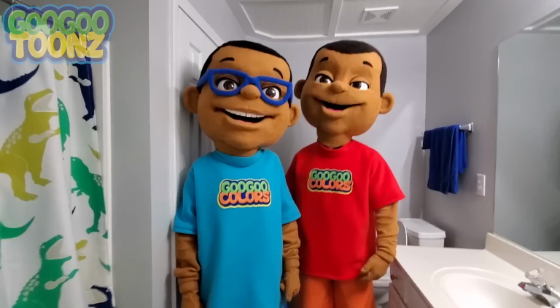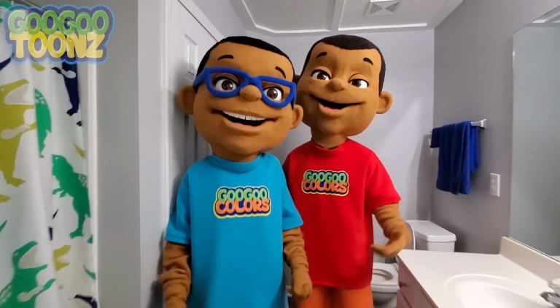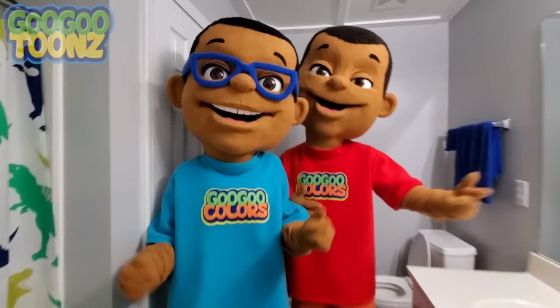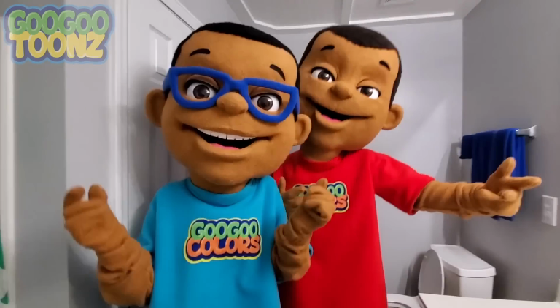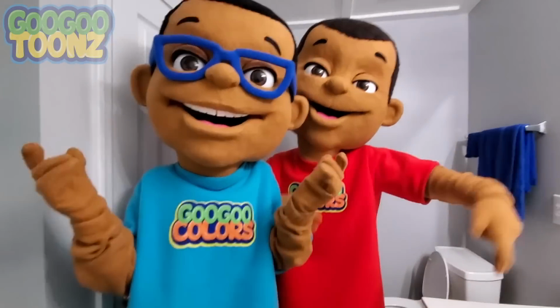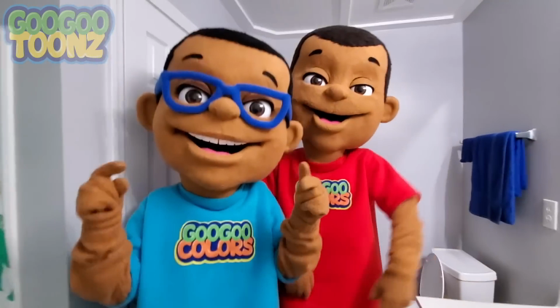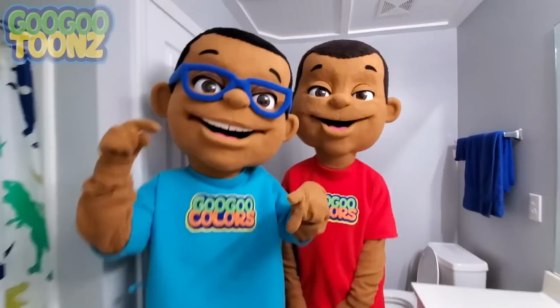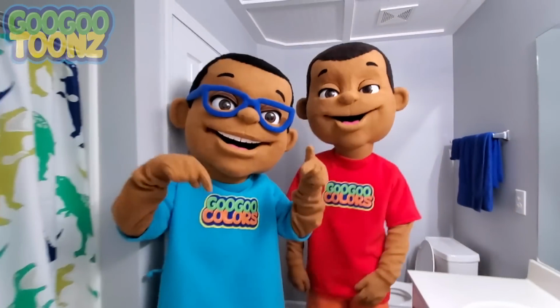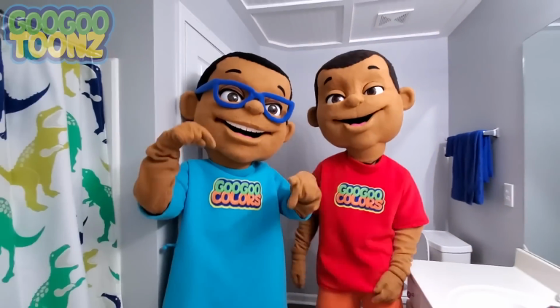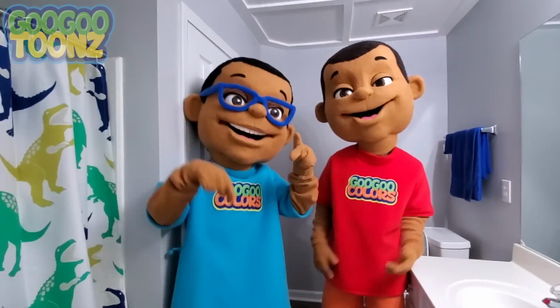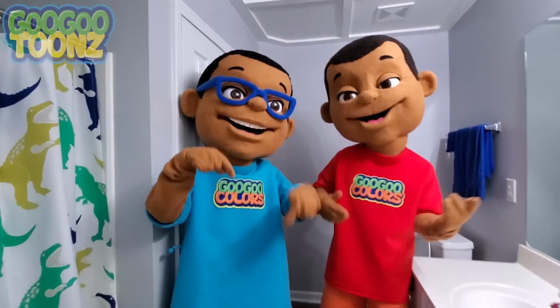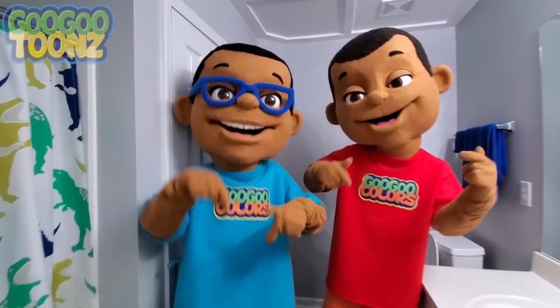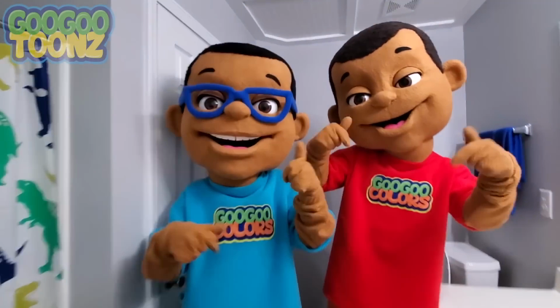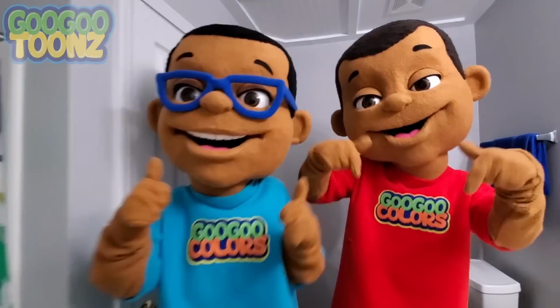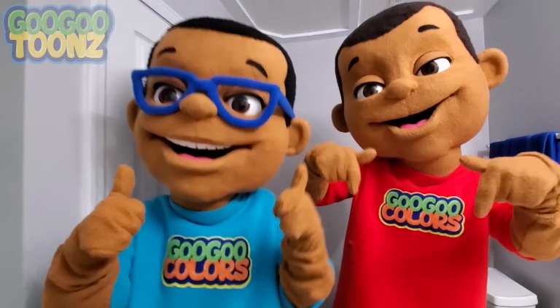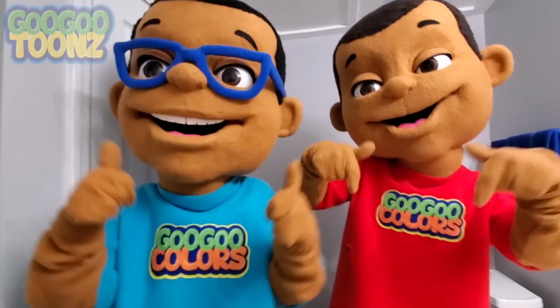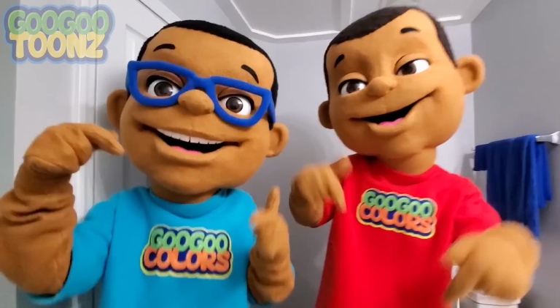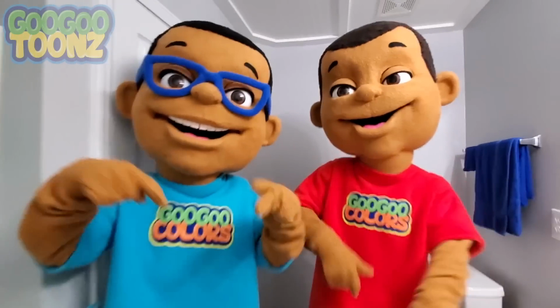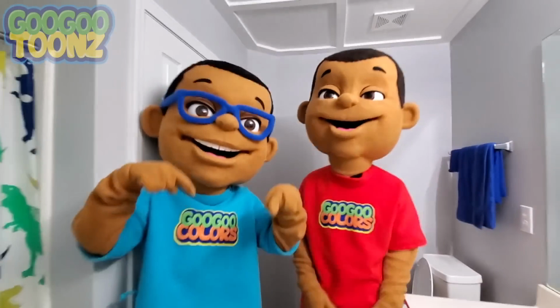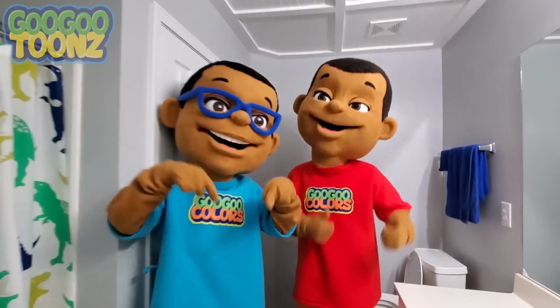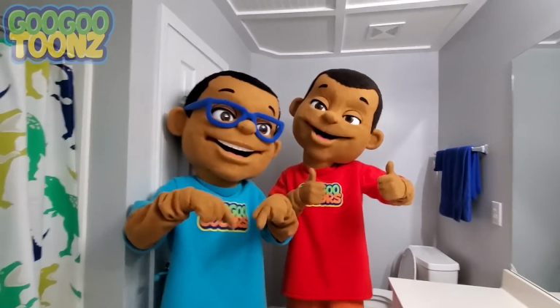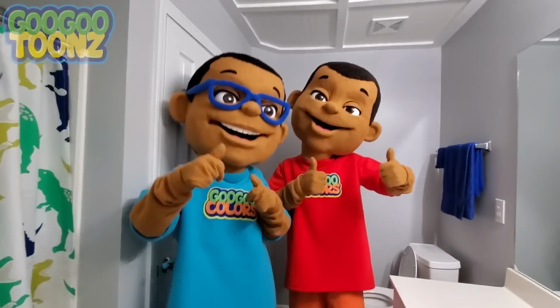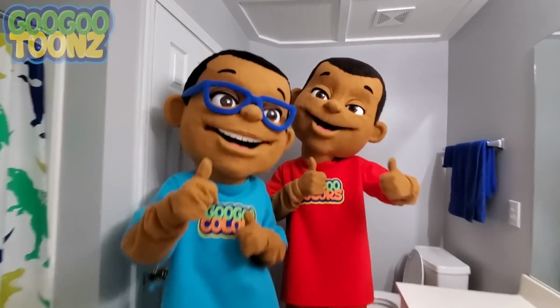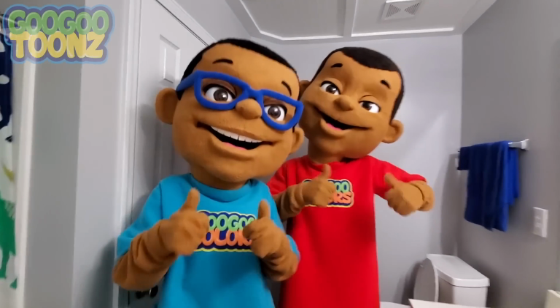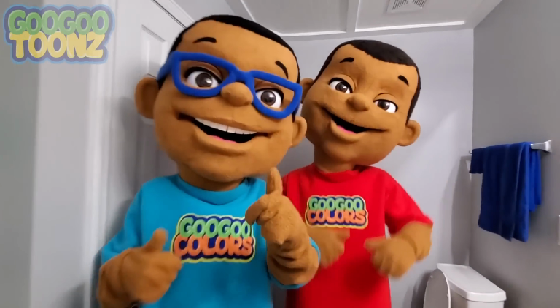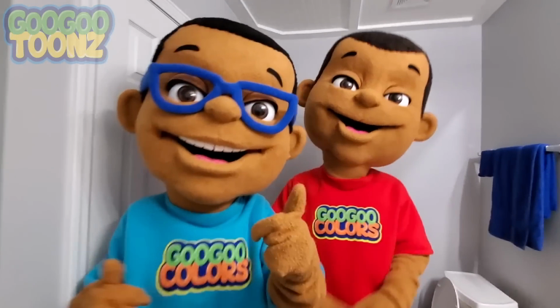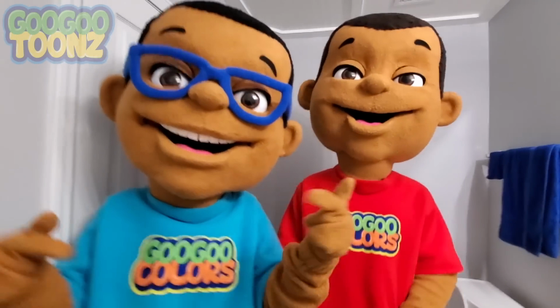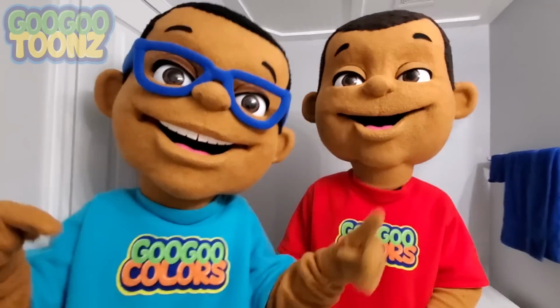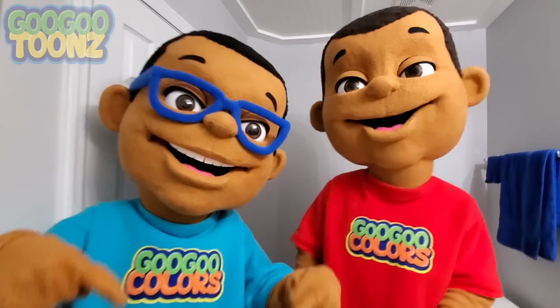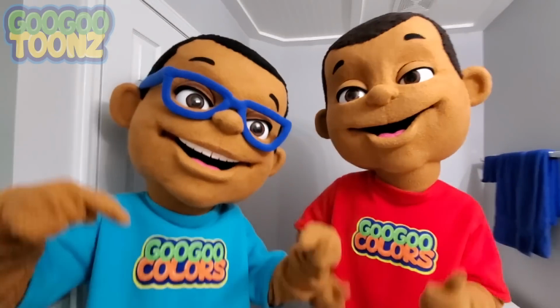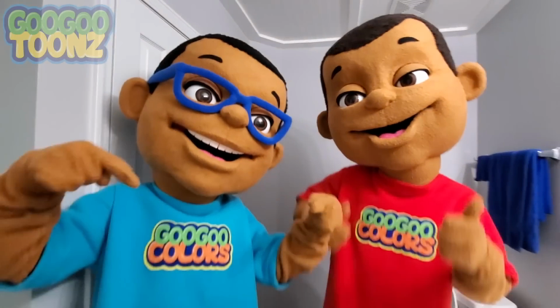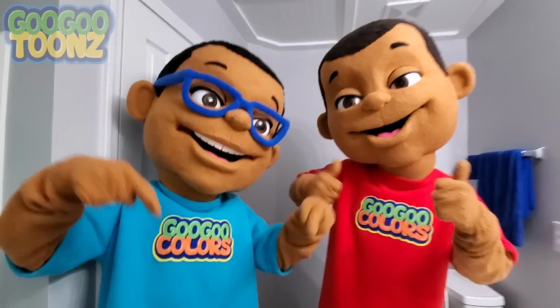Hey kids! It's time to see what we have. Comment below. What is wrong, baby?